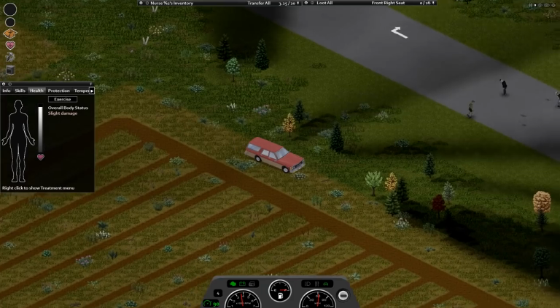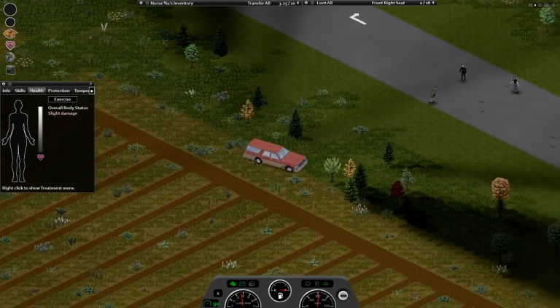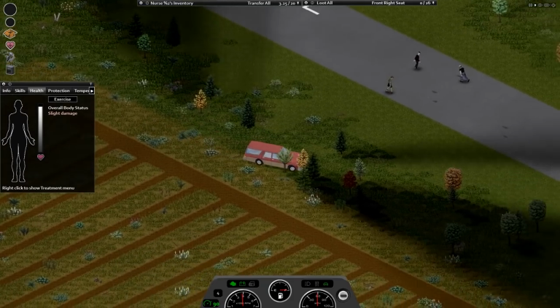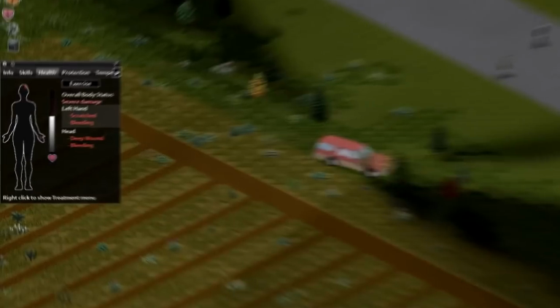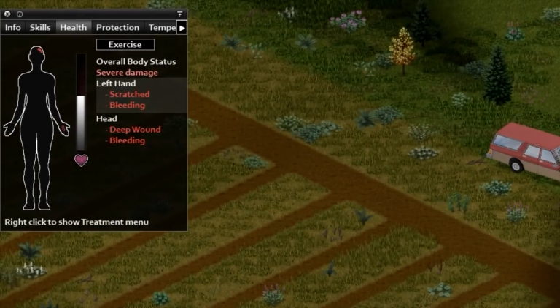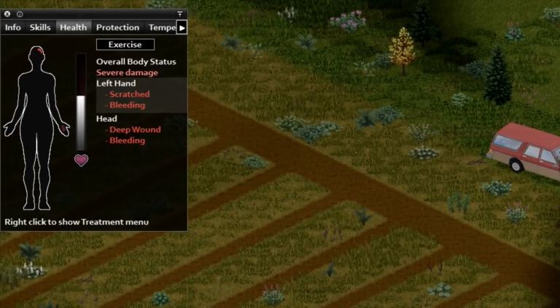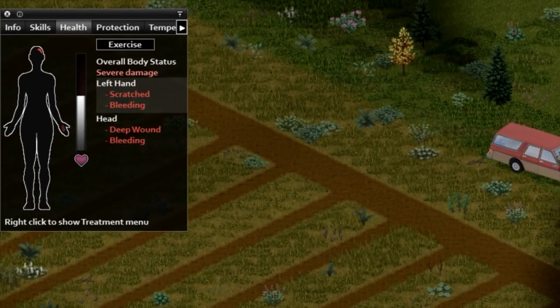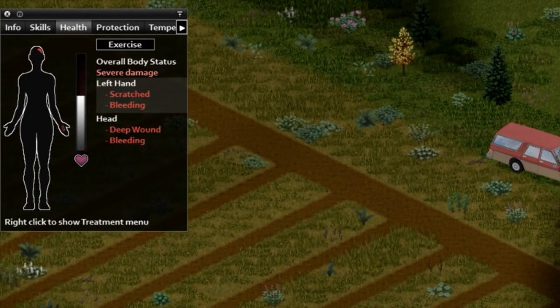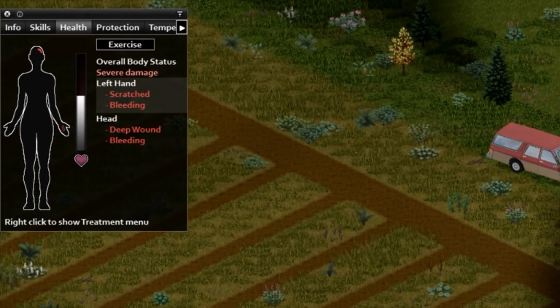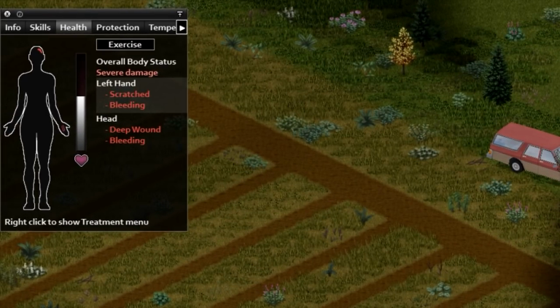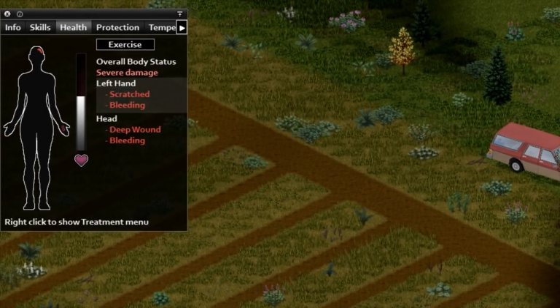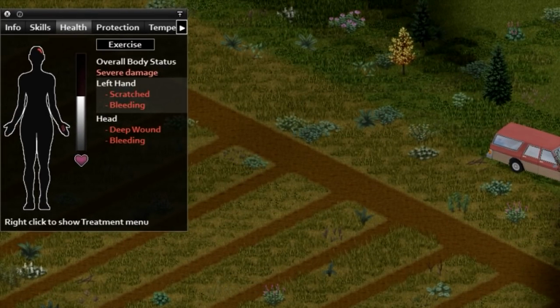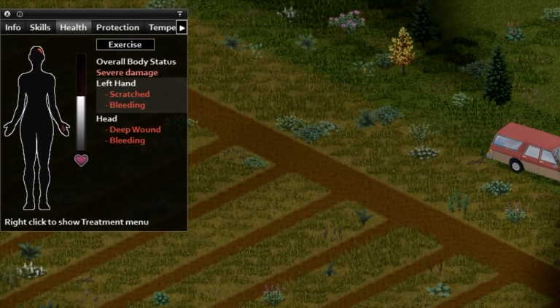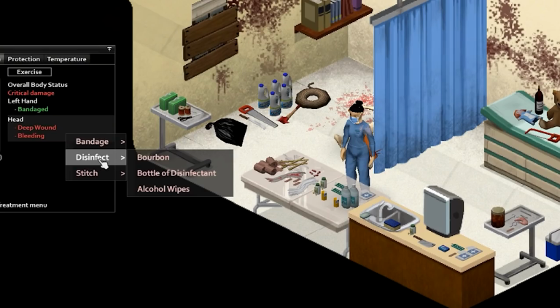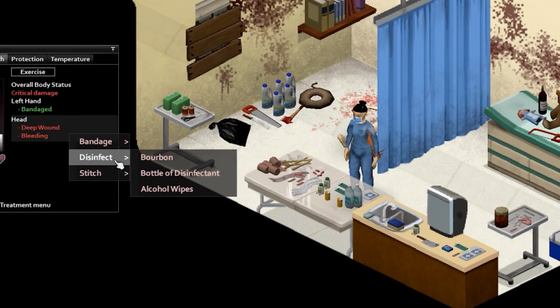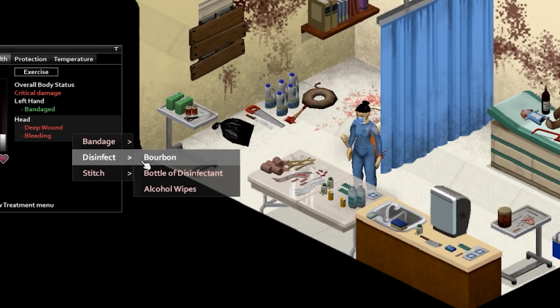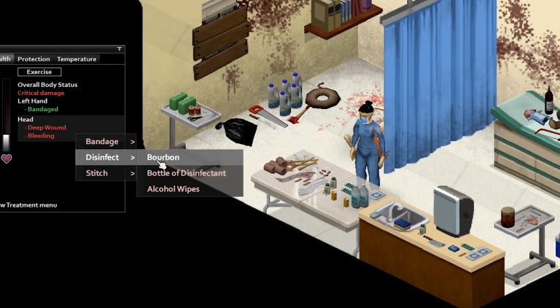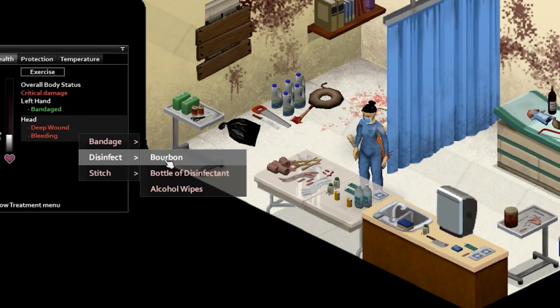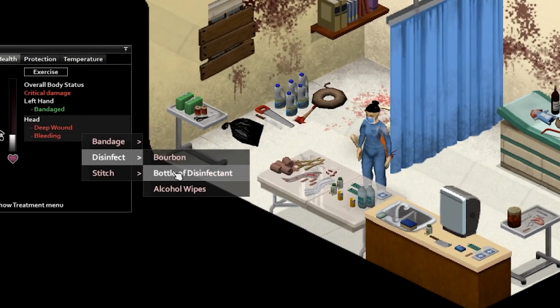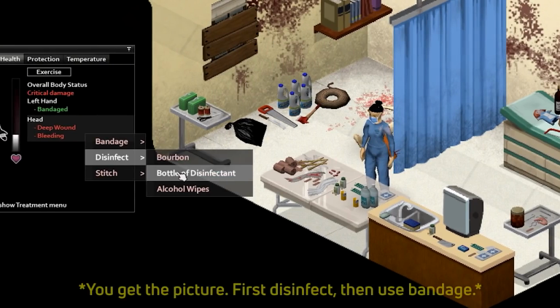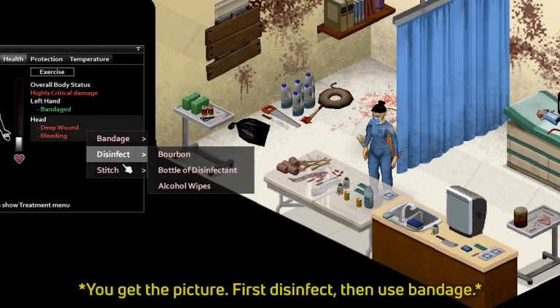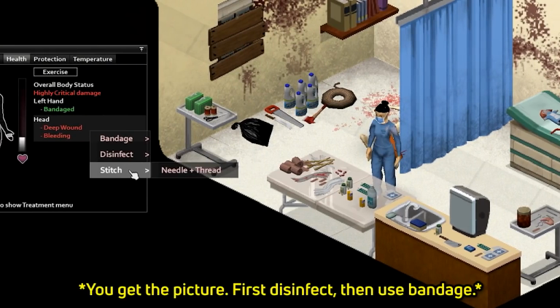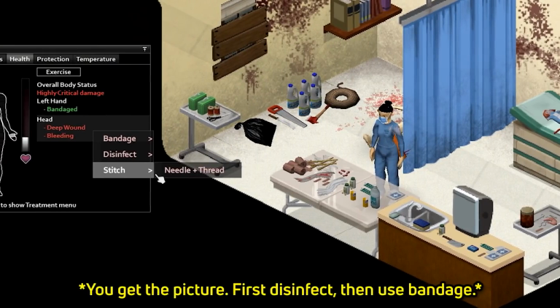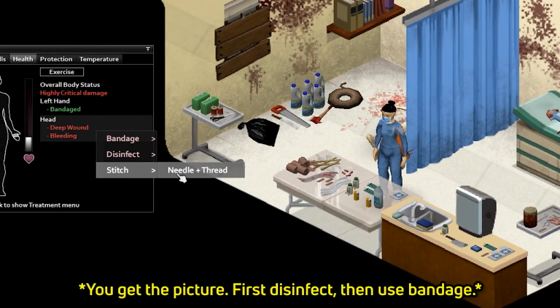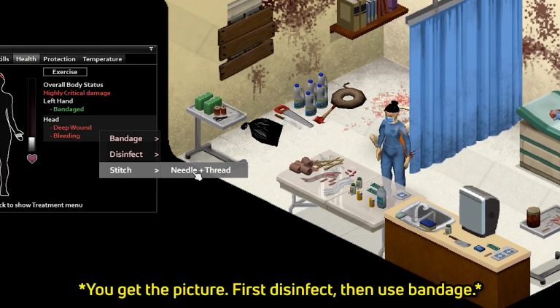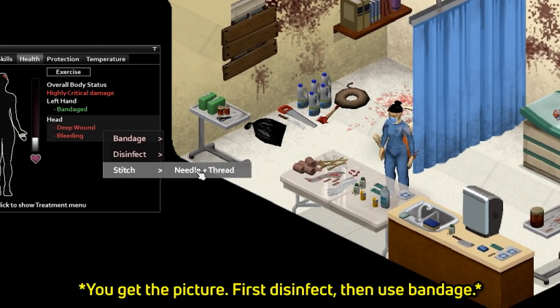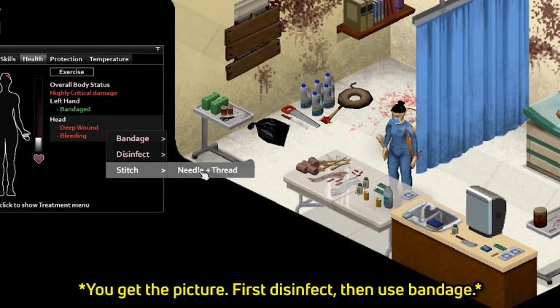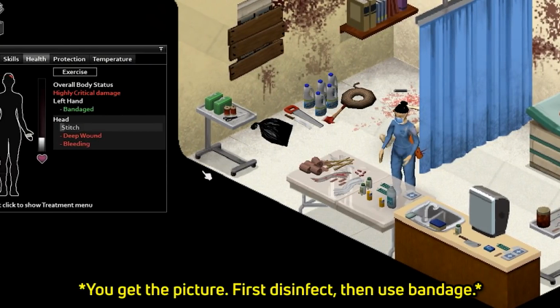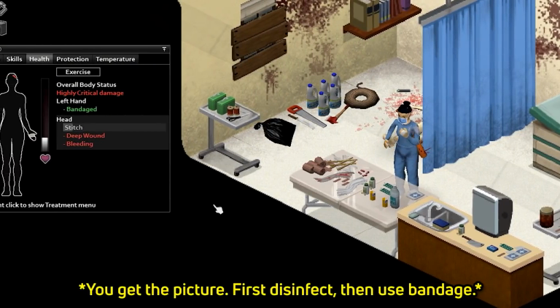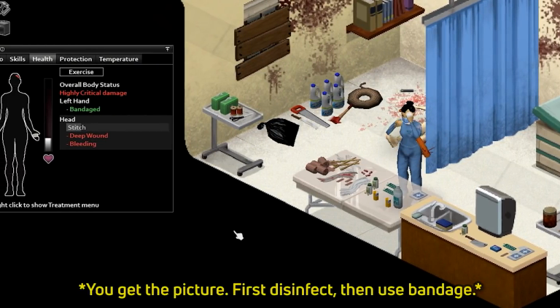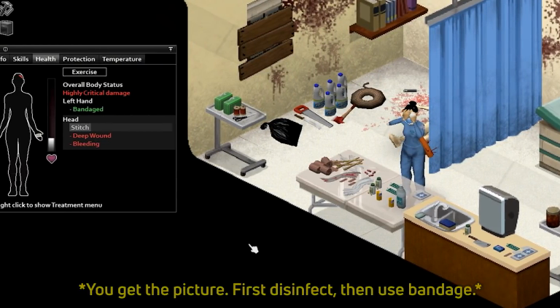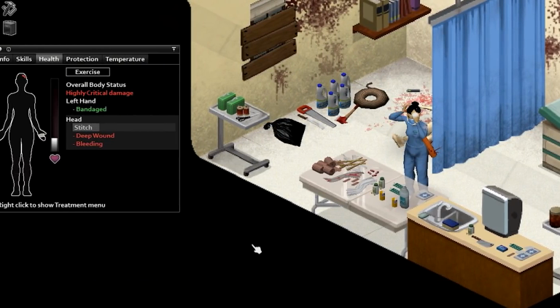If you get a deep wound, you're going to need stitches fast. First, disinfect the injury, then stitch the wound, and finally use a bandage.